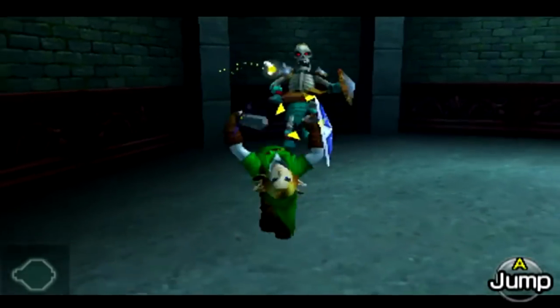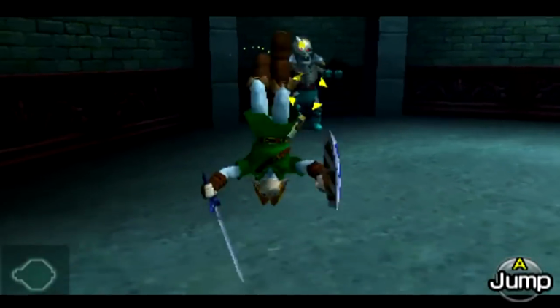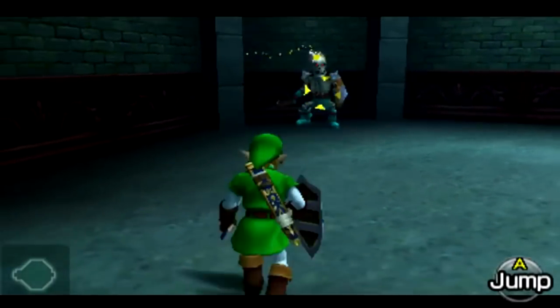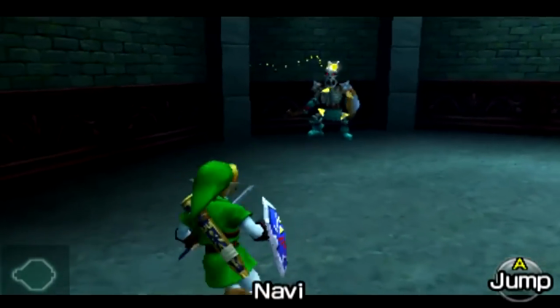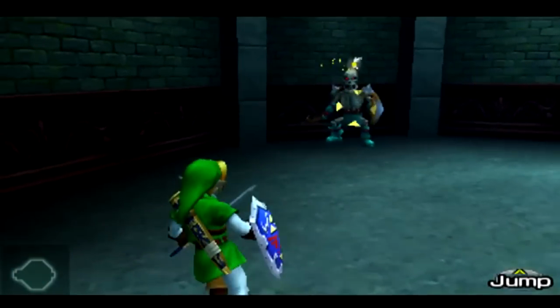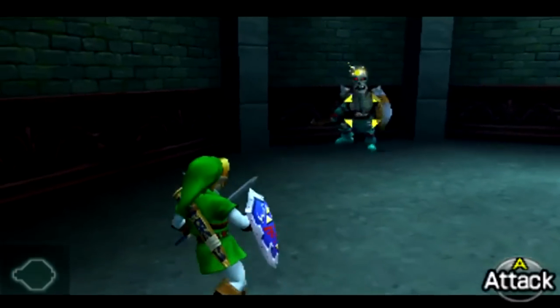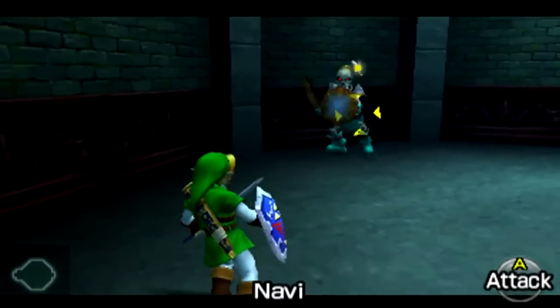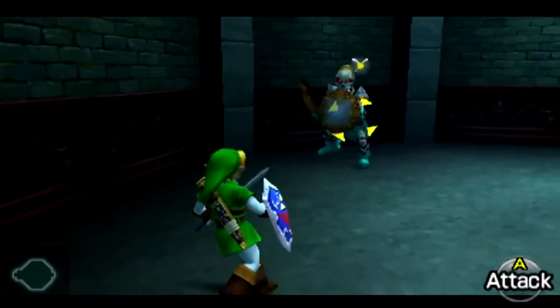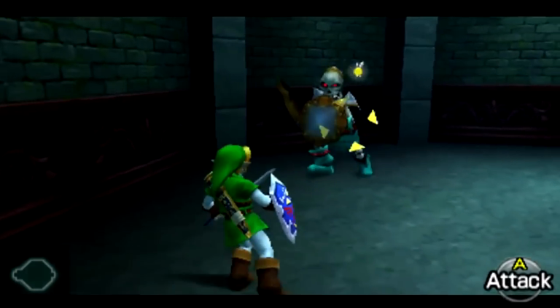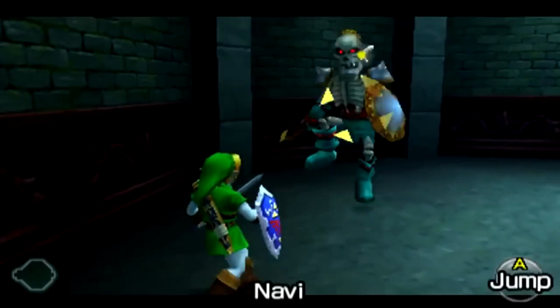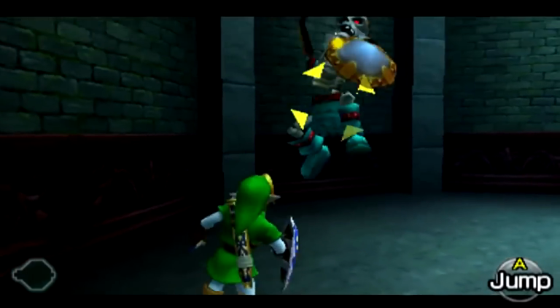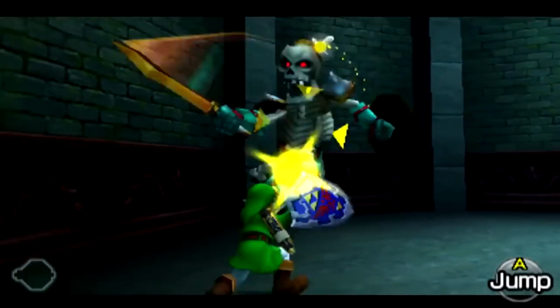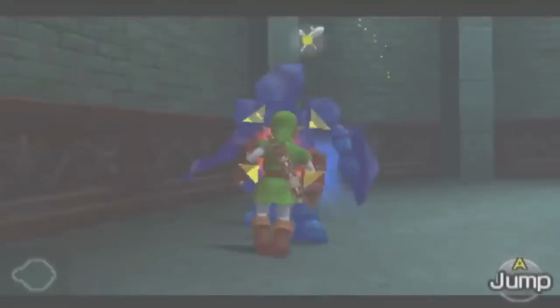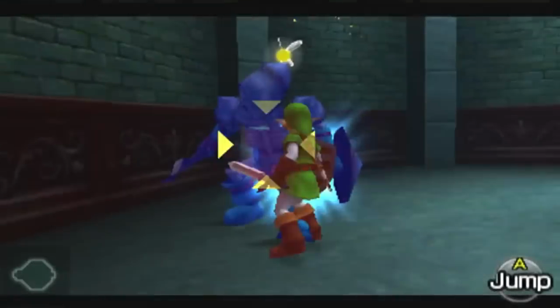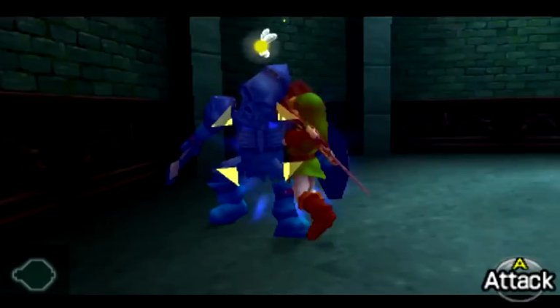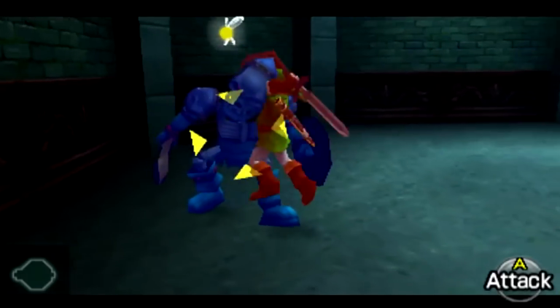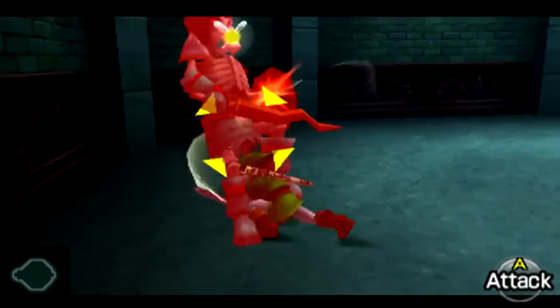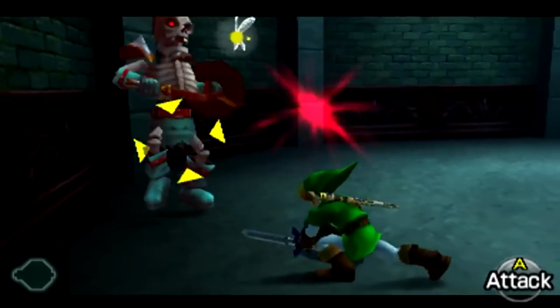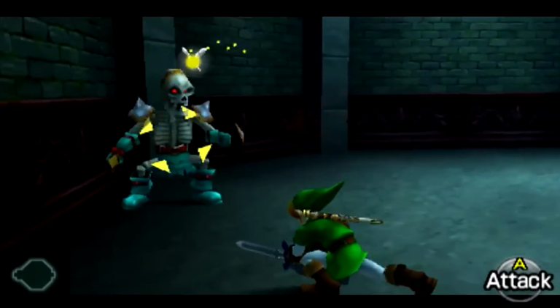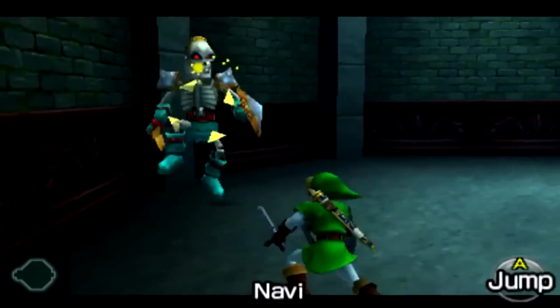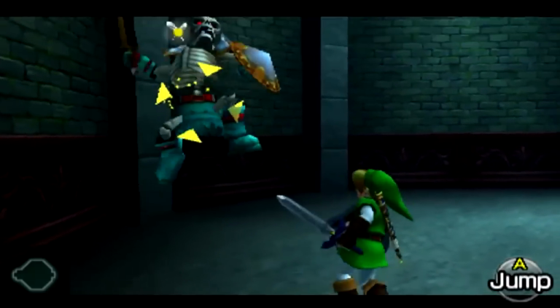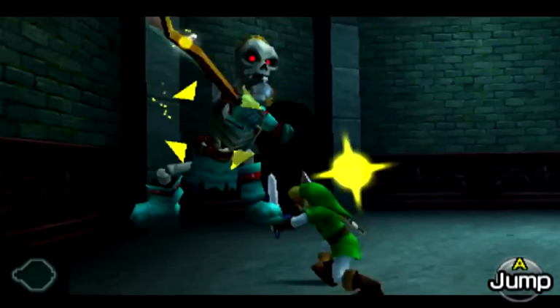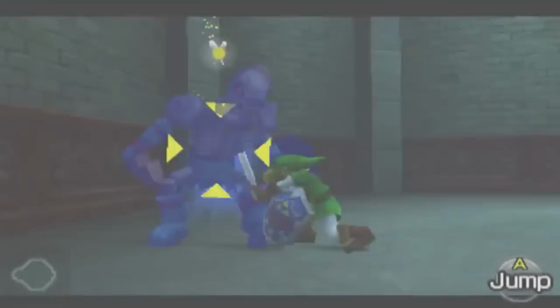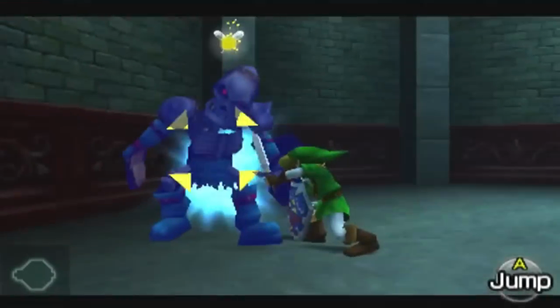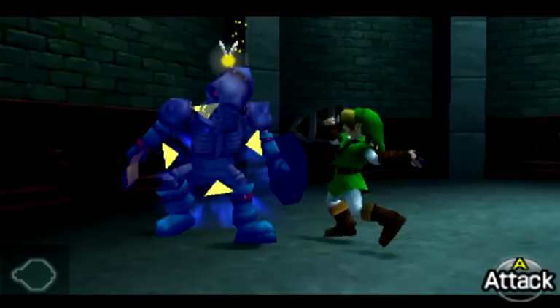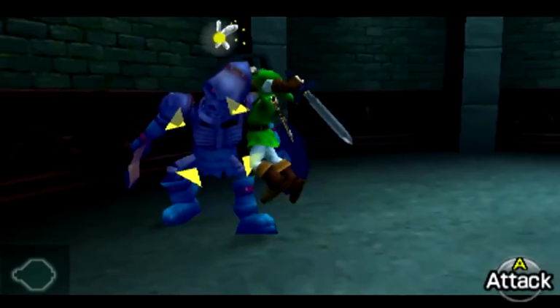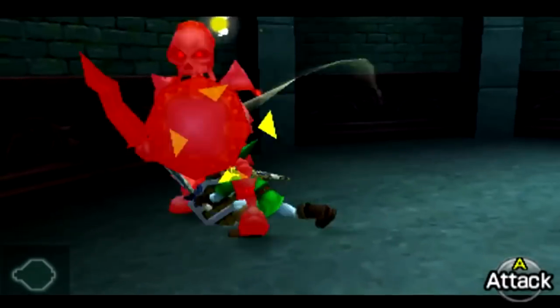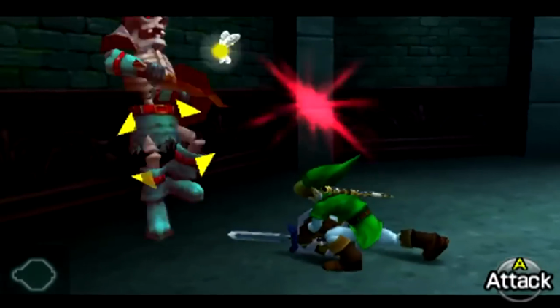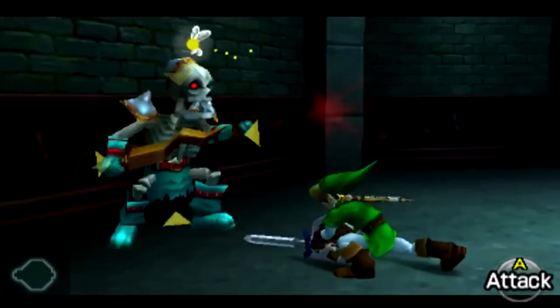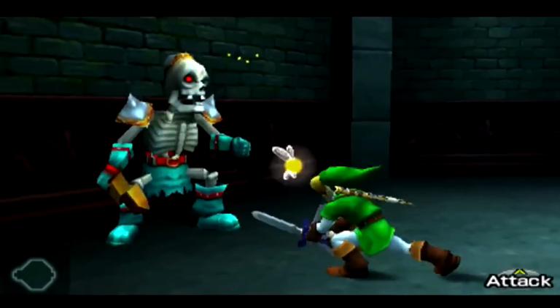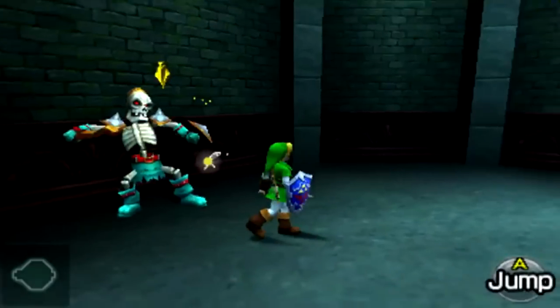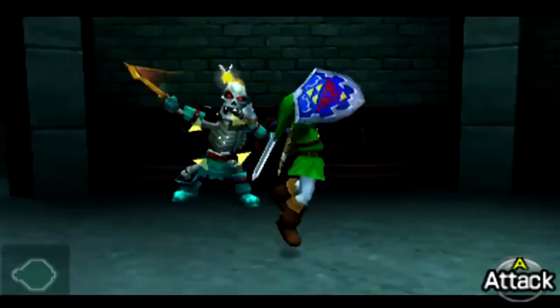Link must defeat a series of Stalfos to acquire the dungeon's main item, the Fairy Bow.